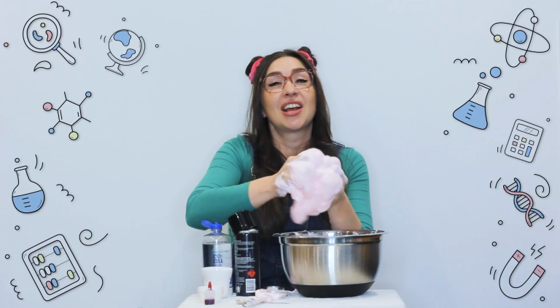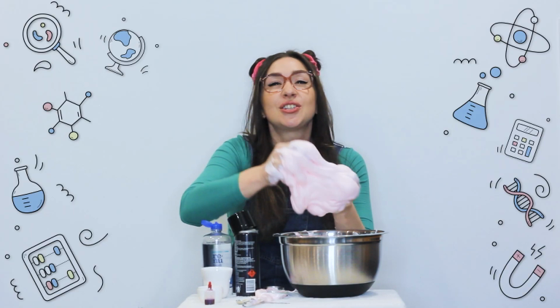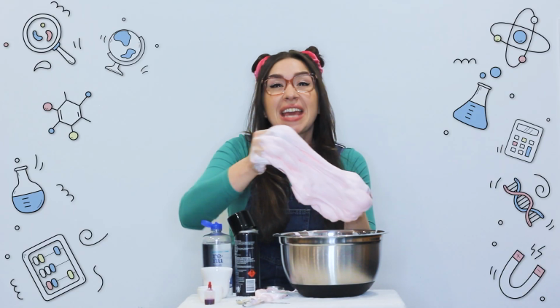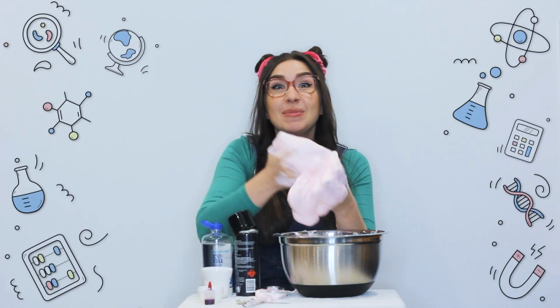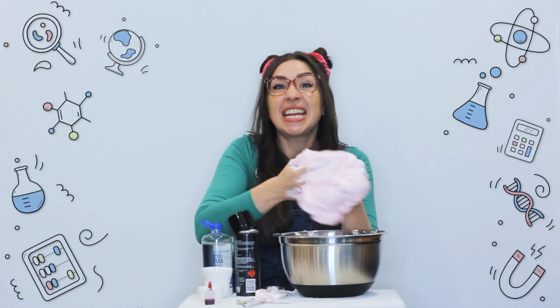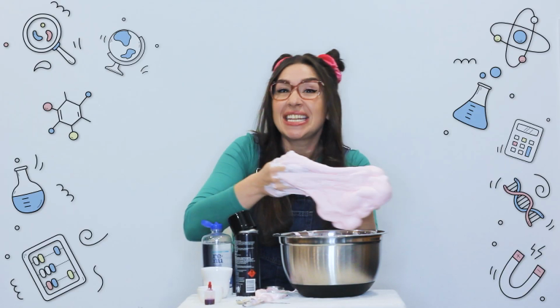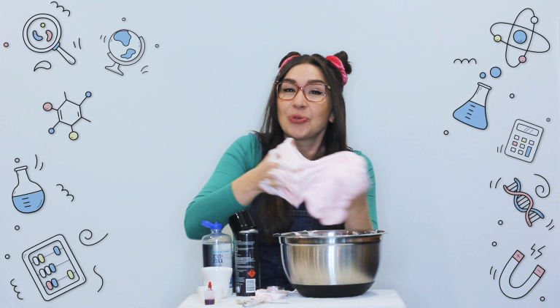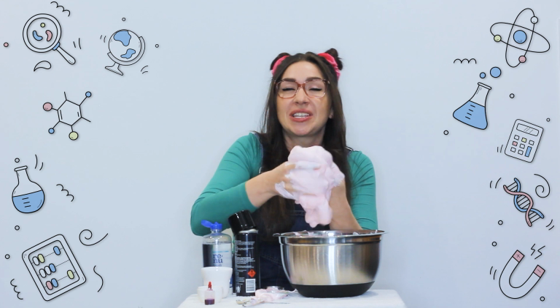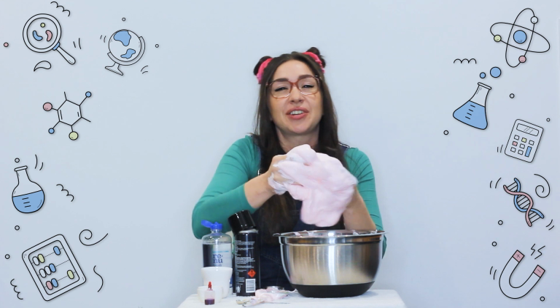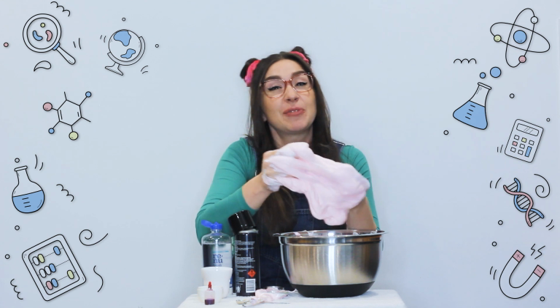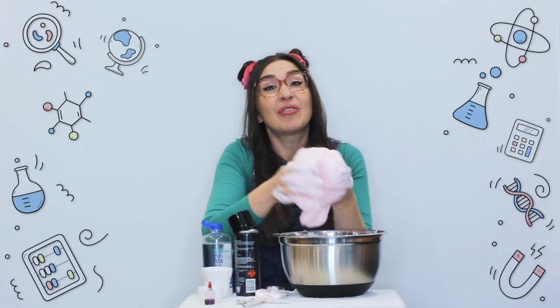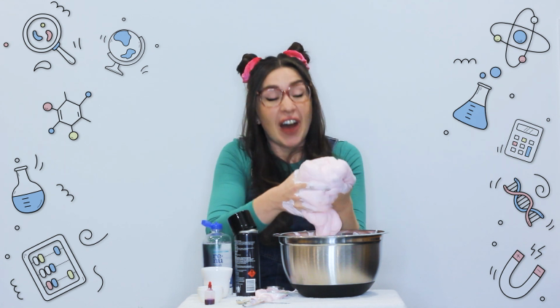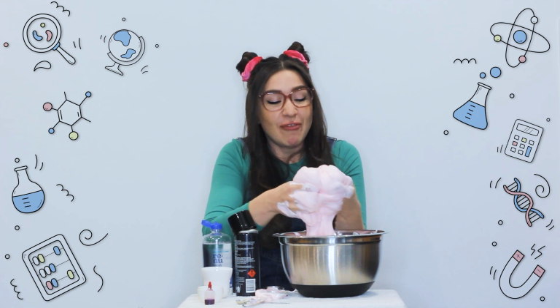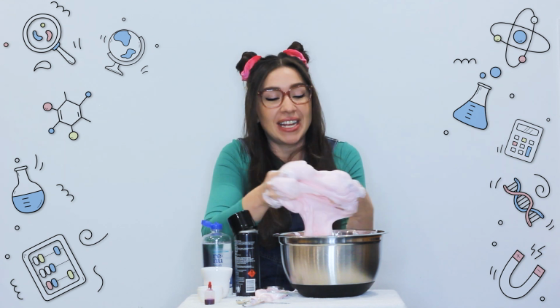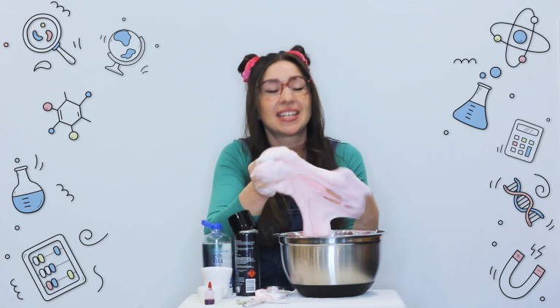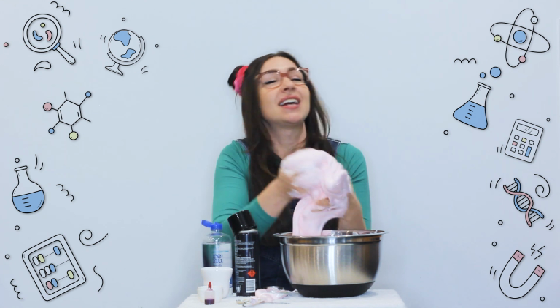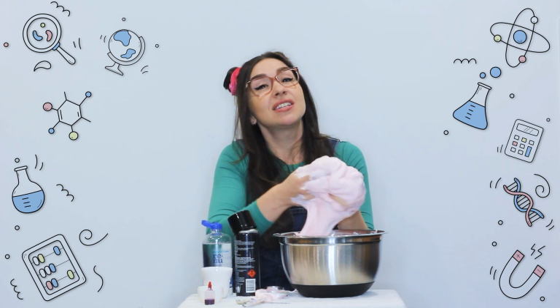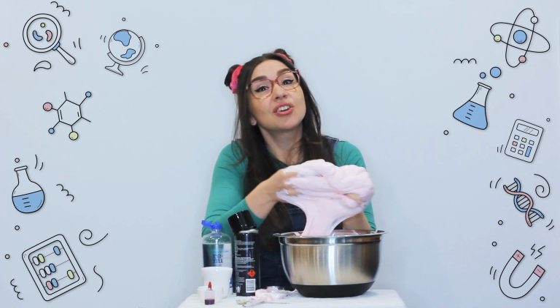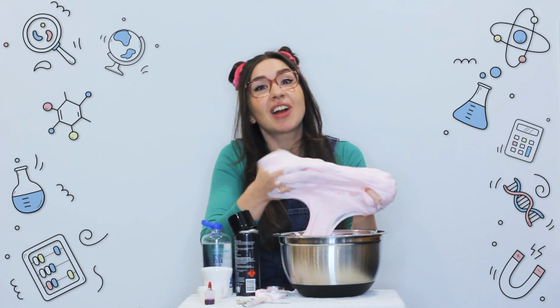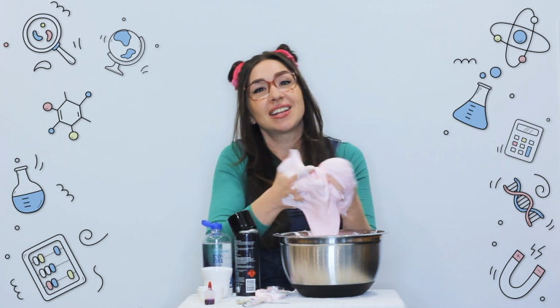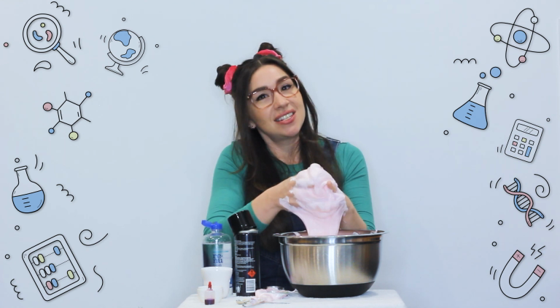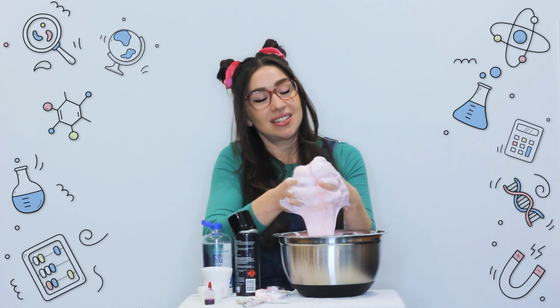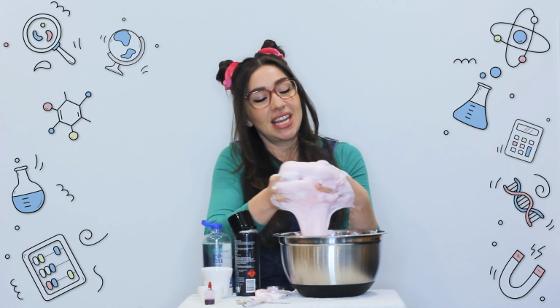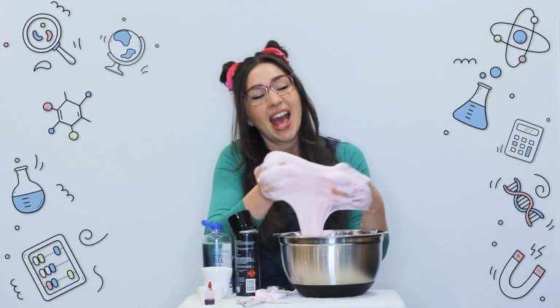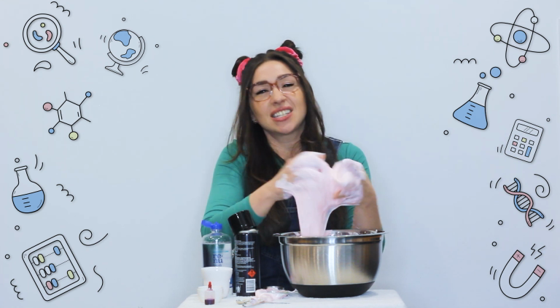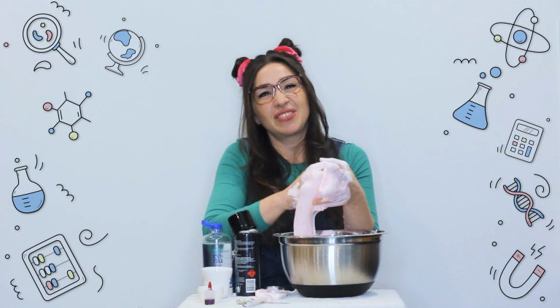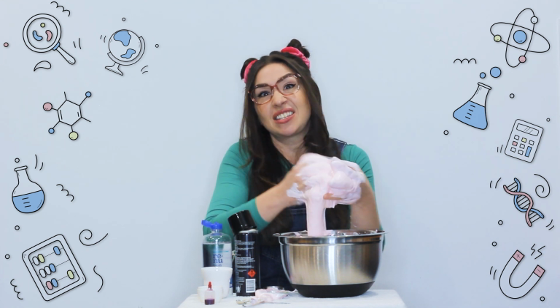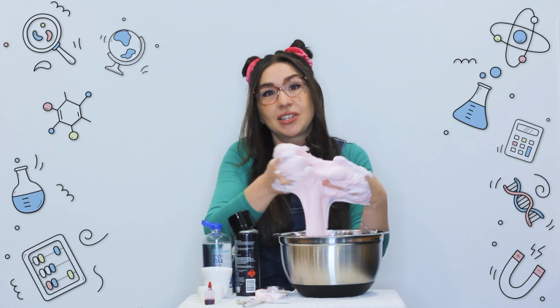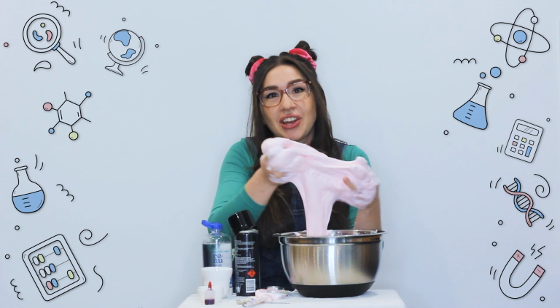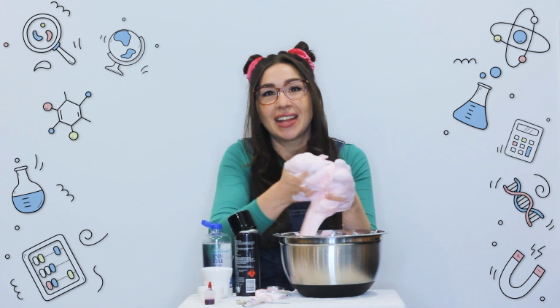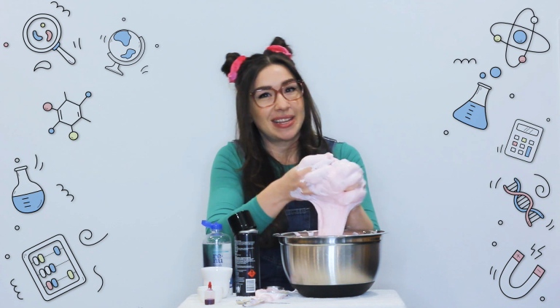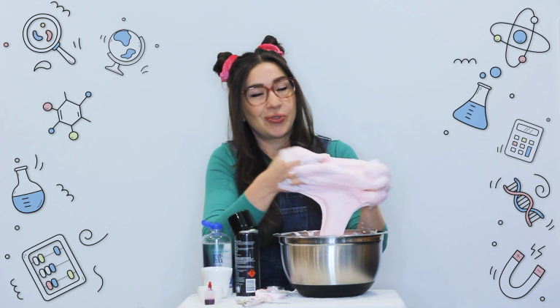Keep kneading your mixture for about 5 minutes until it's got the right consistency and doesn't really stick to your hands anymore.